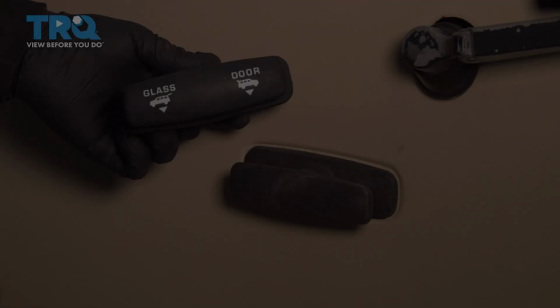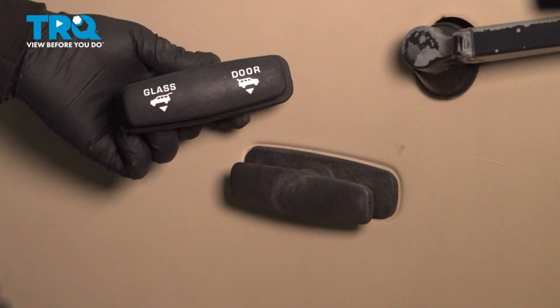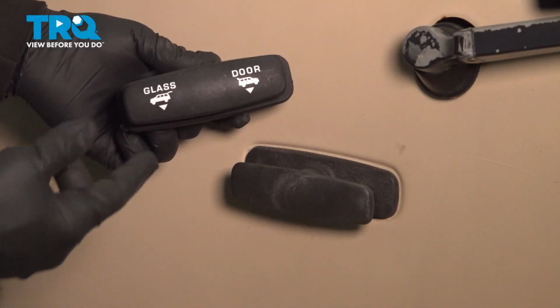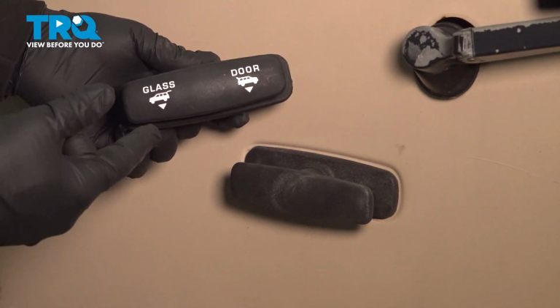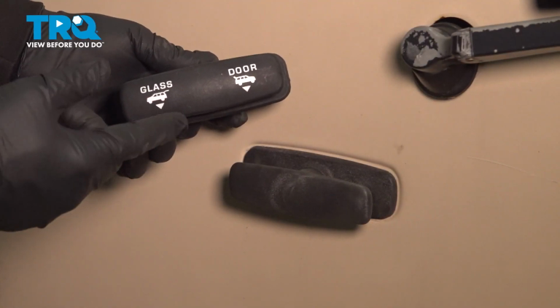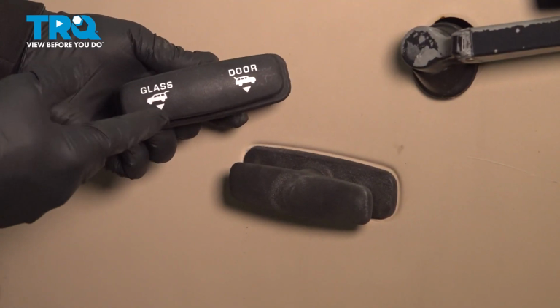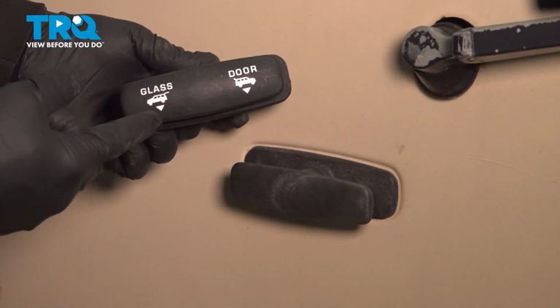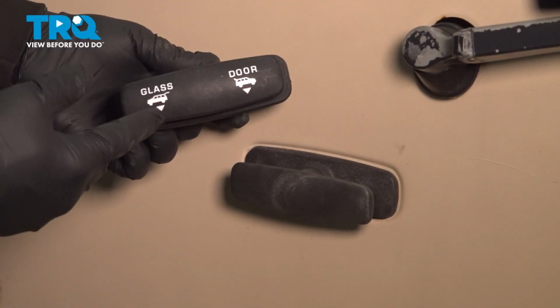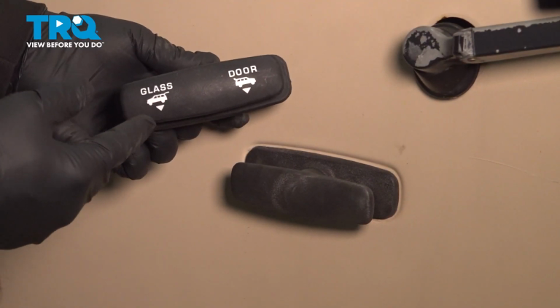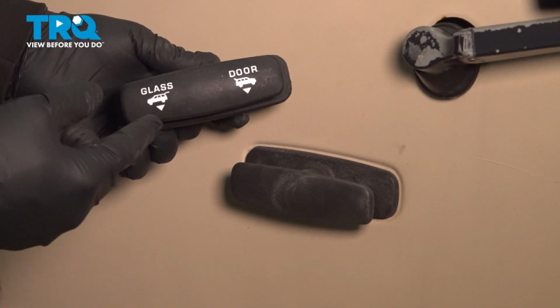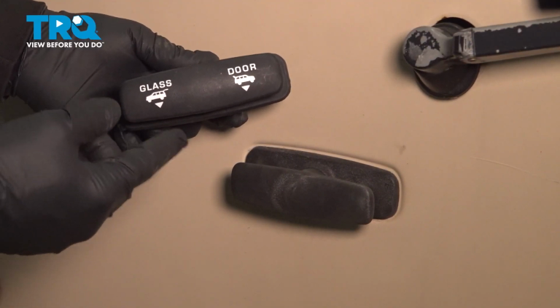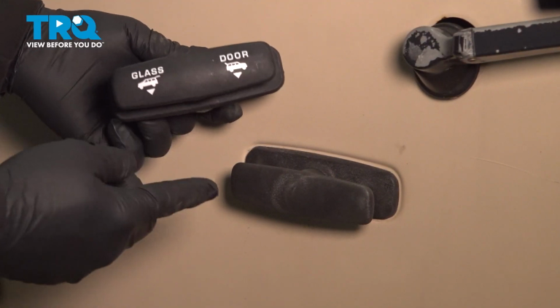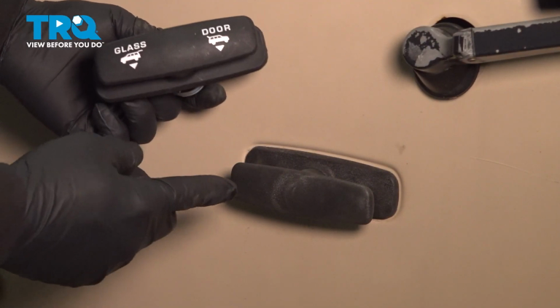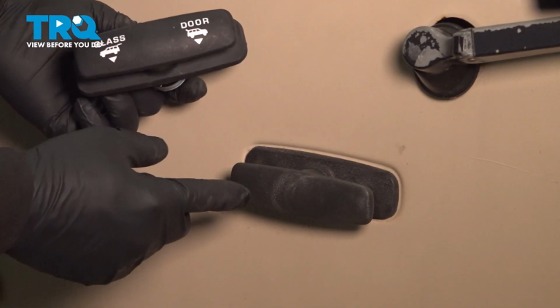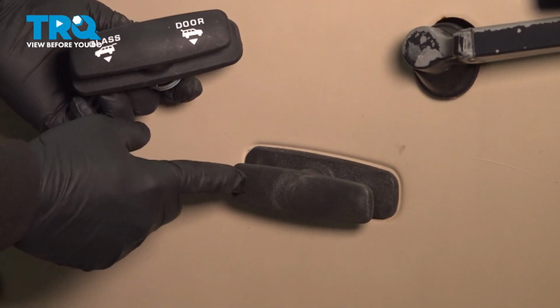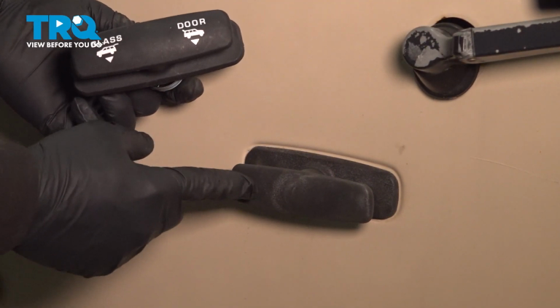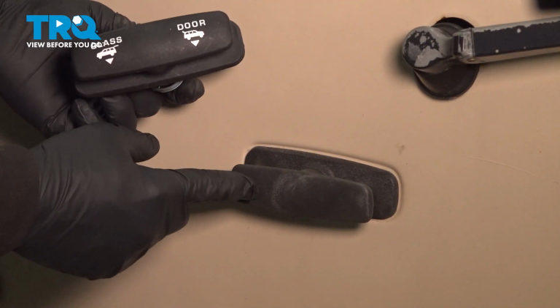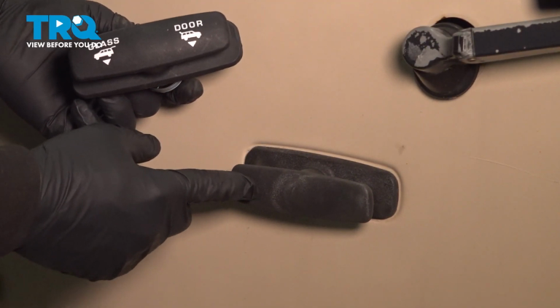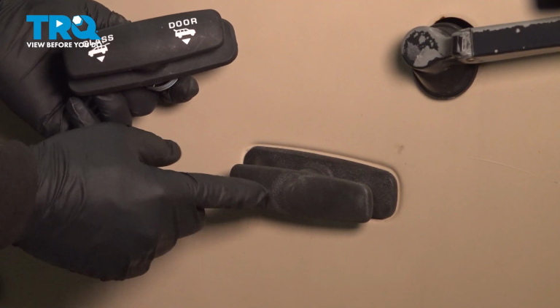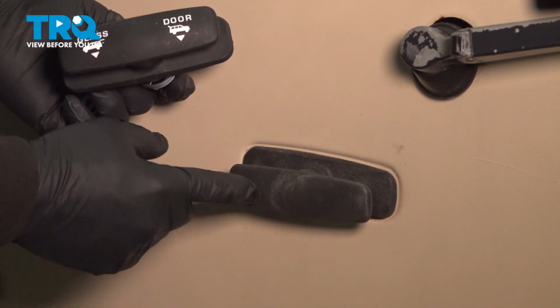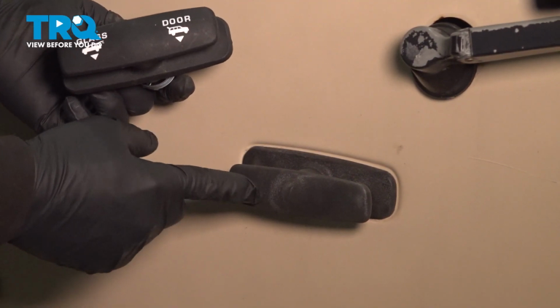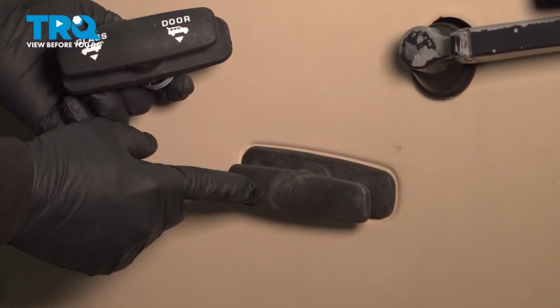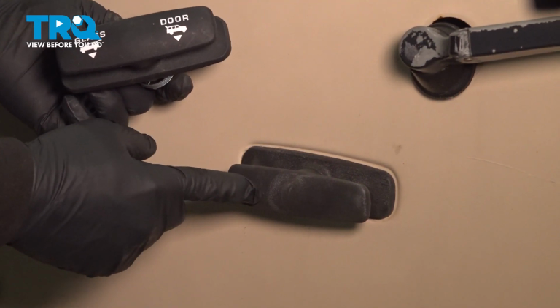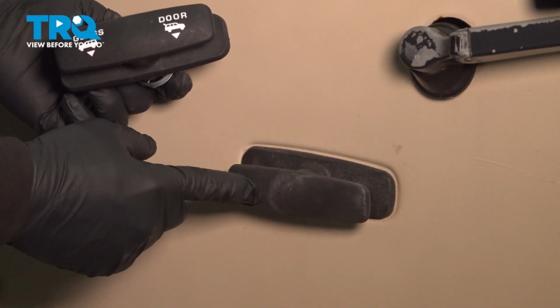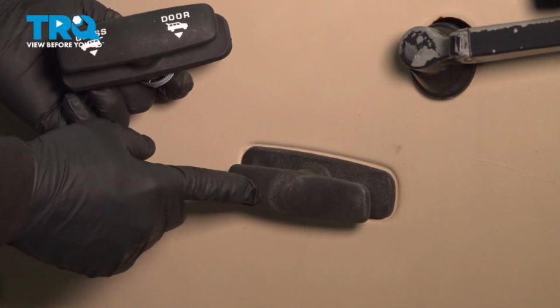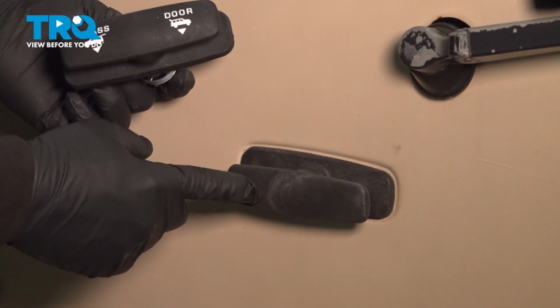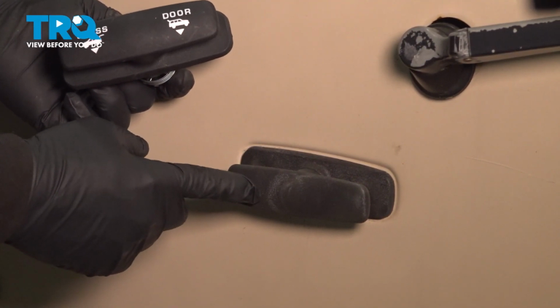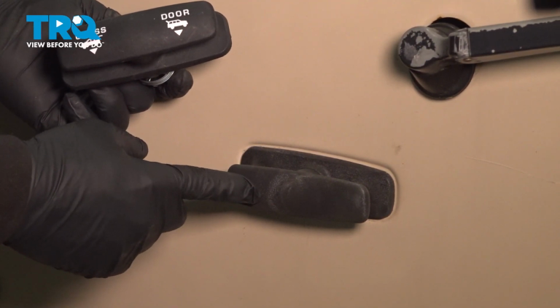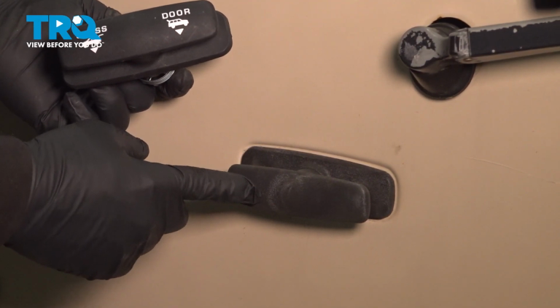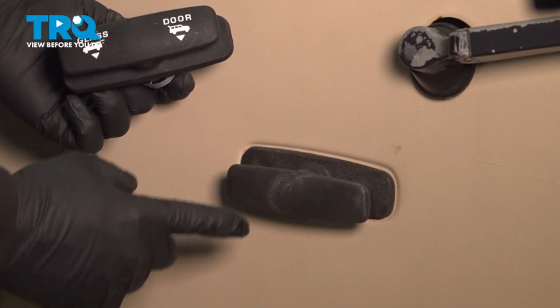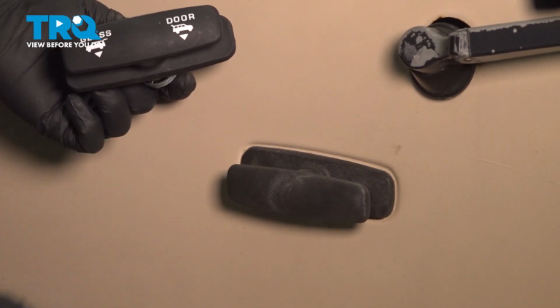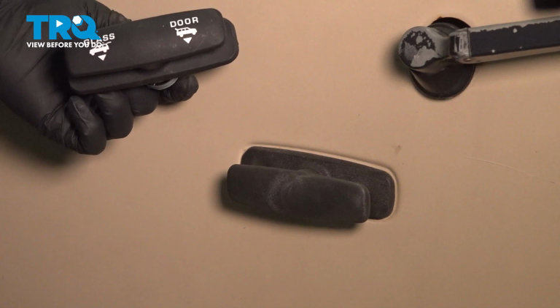In this video, we're going to show you how to replace your rear tailgate left-handed handle, located right here on your Ford Explorer.